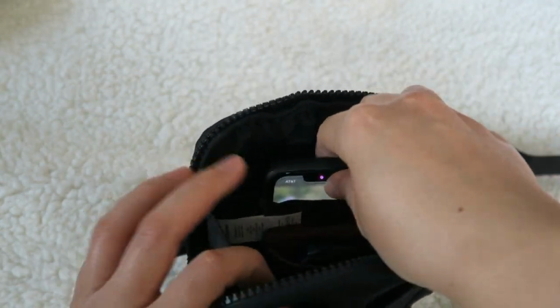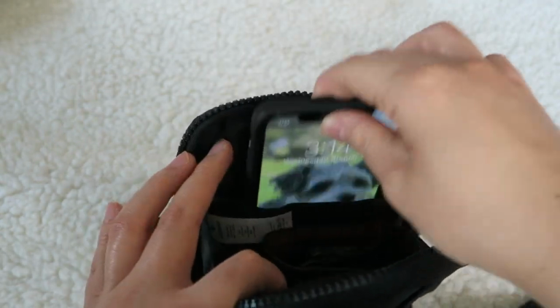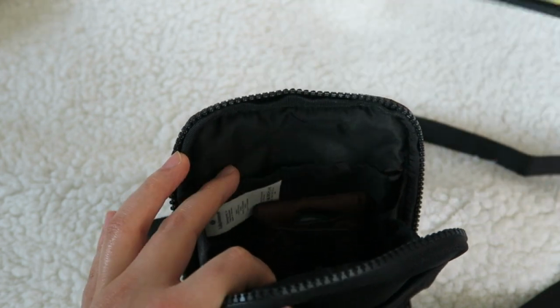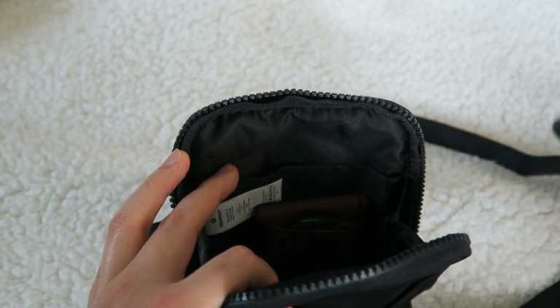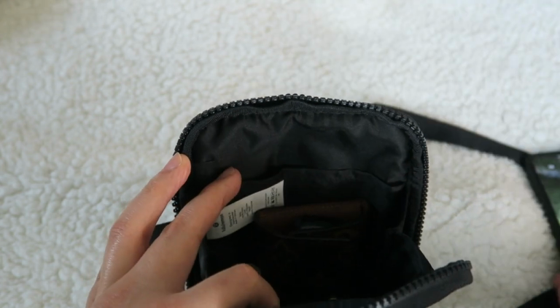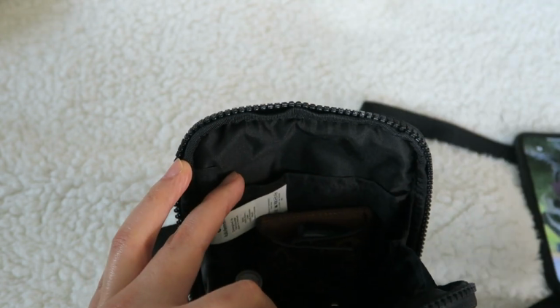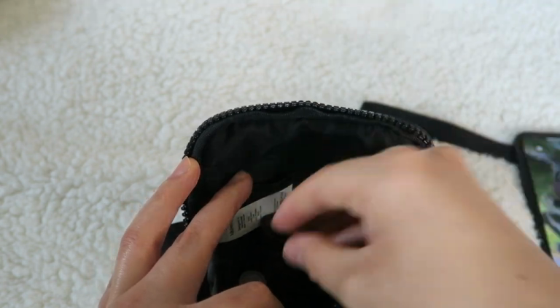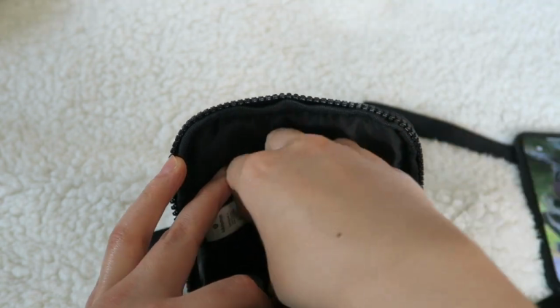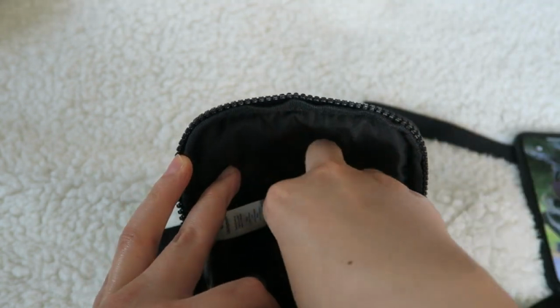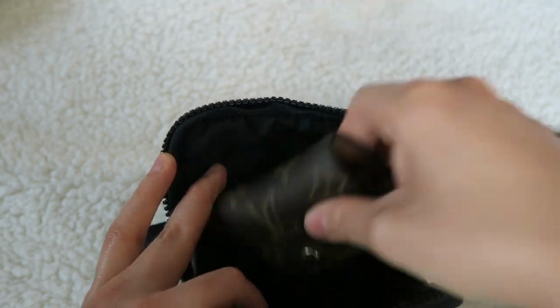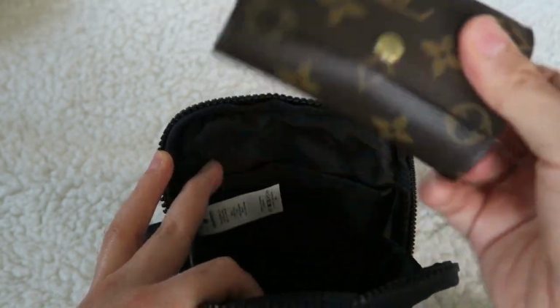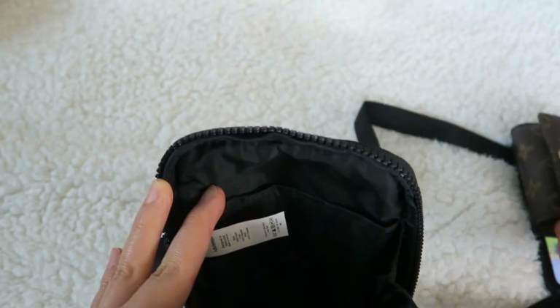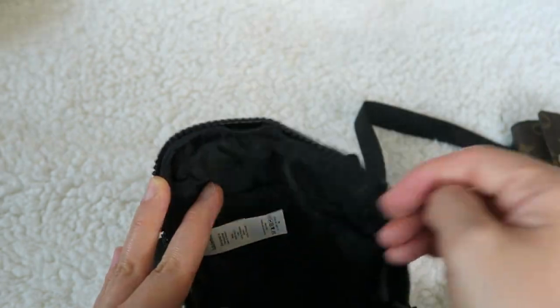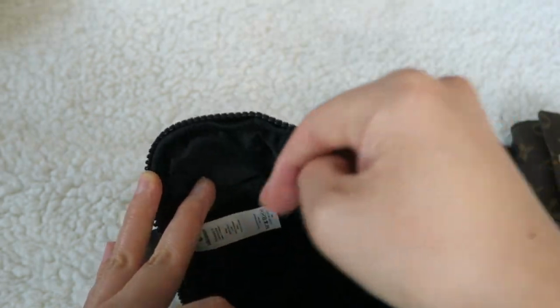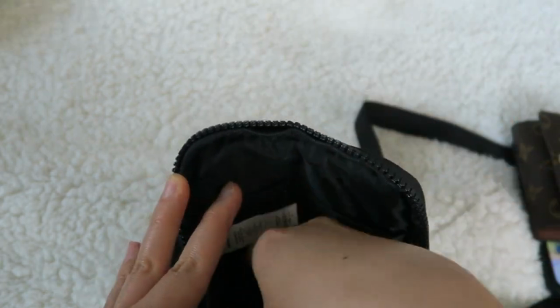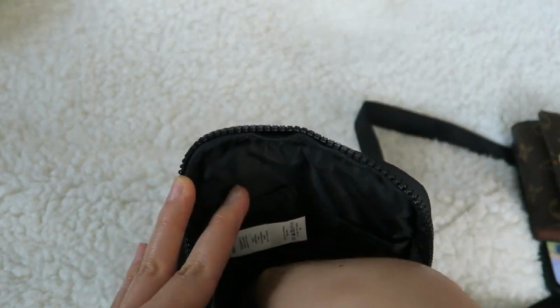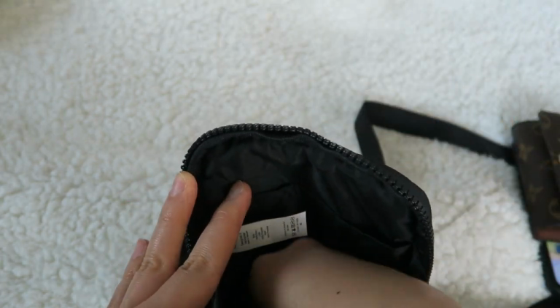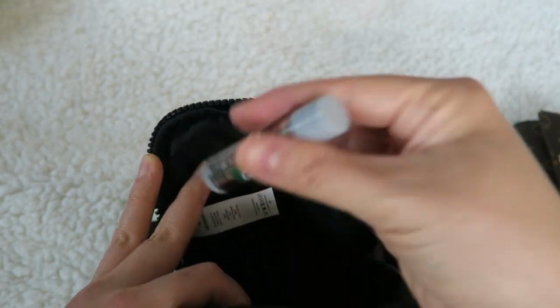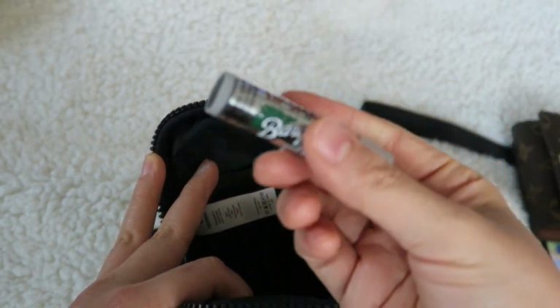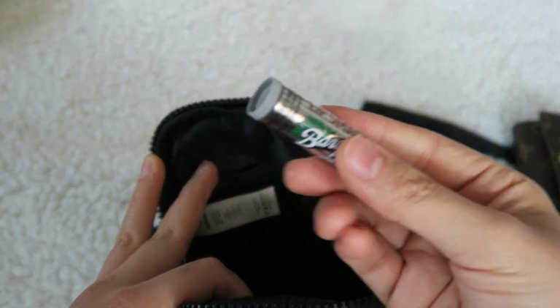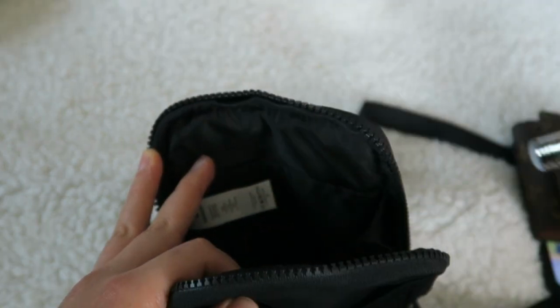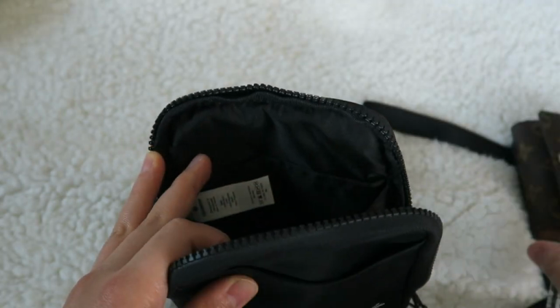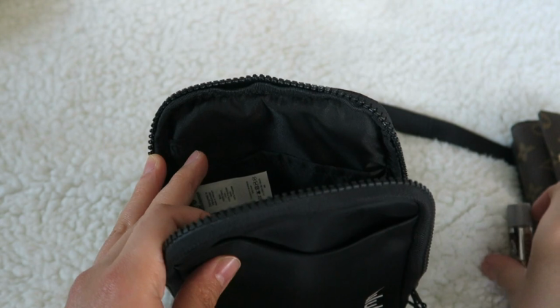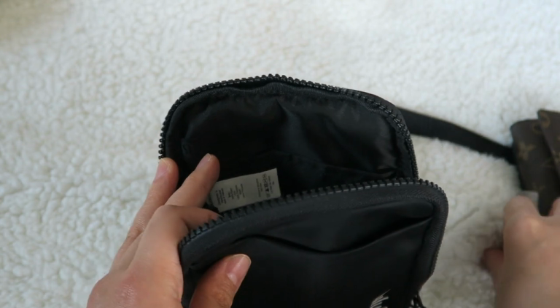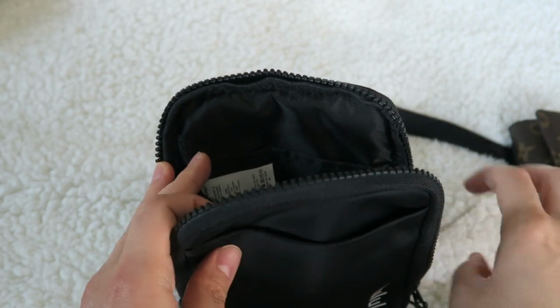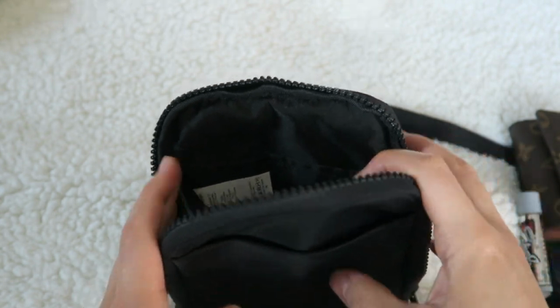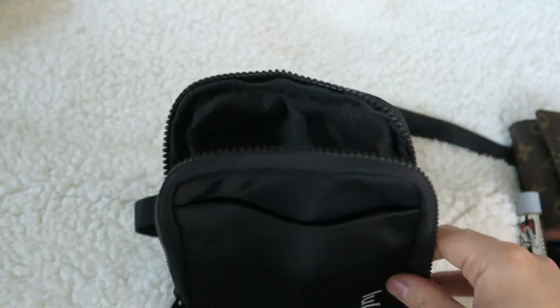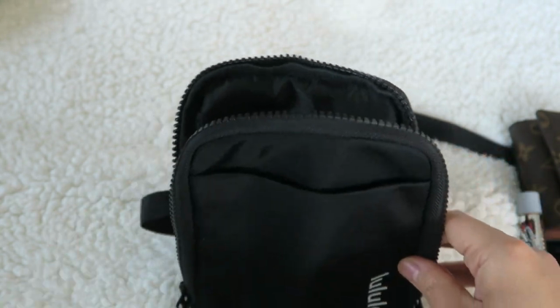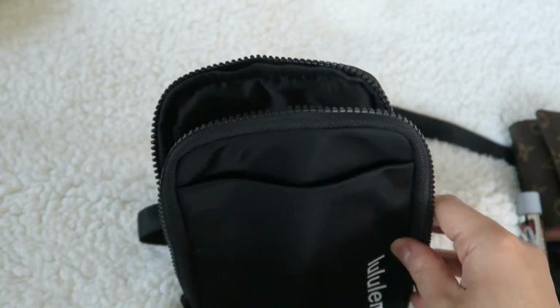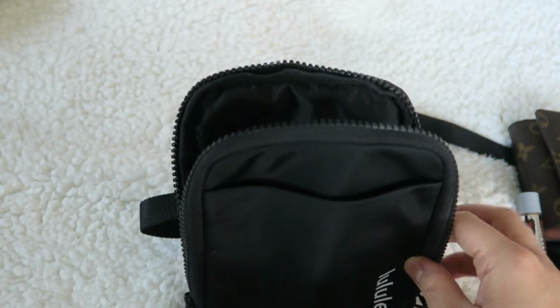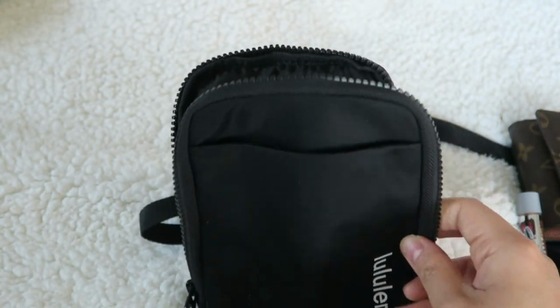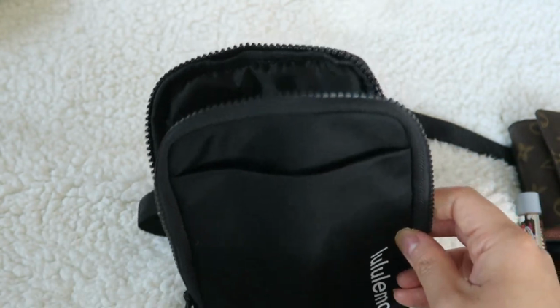I'm going to take my phone out, my six key ring holder, and the chapstick — just to show you what else can fit in here.